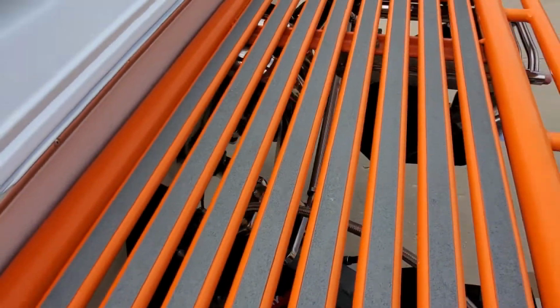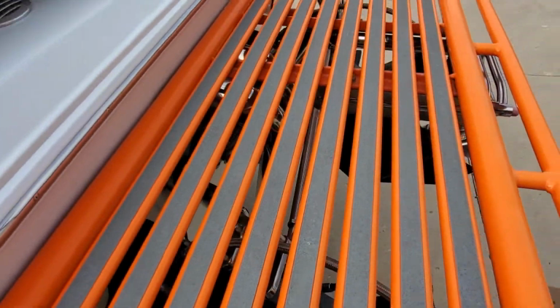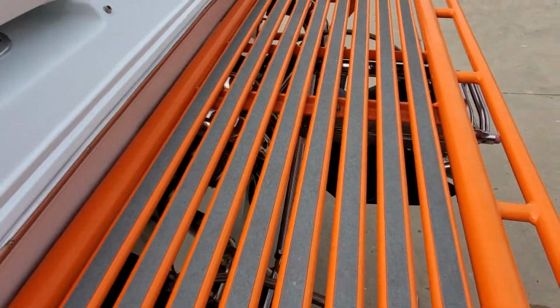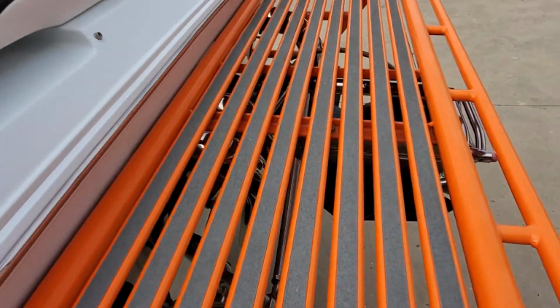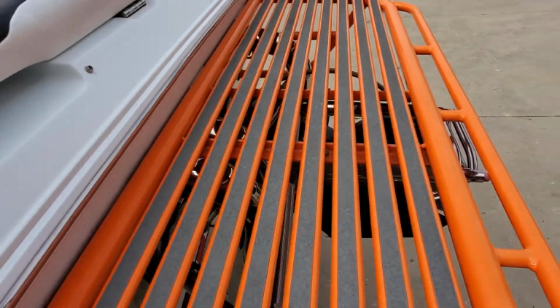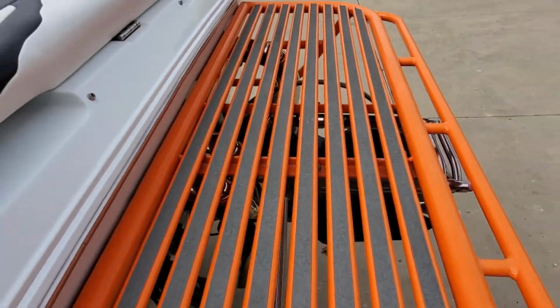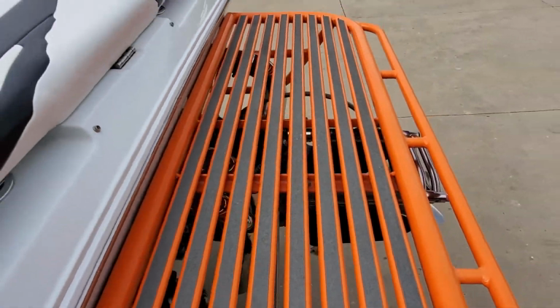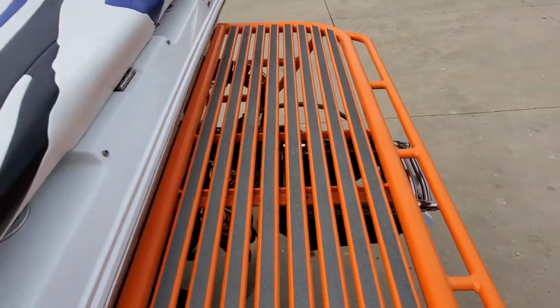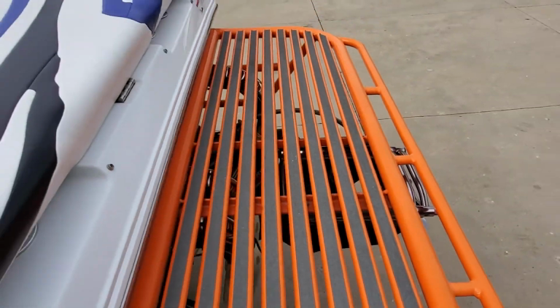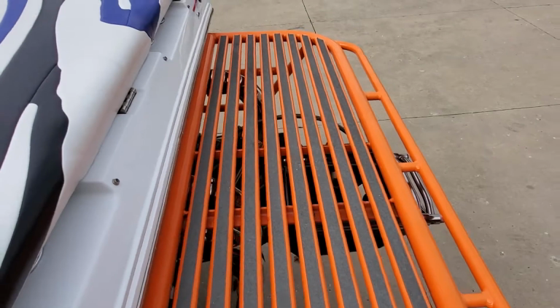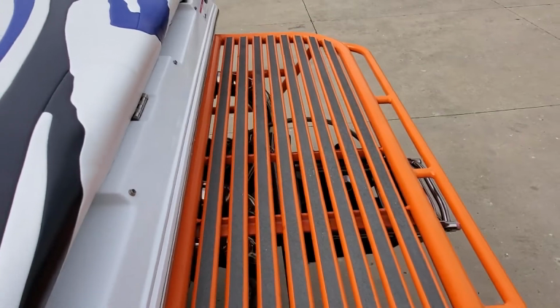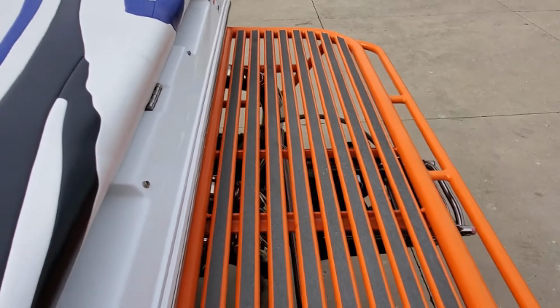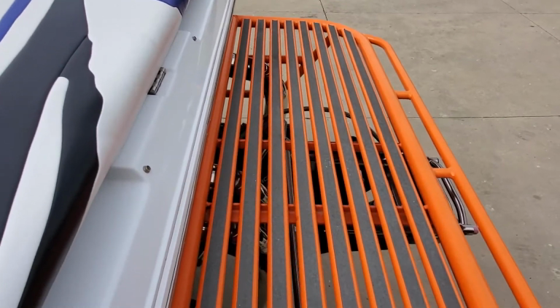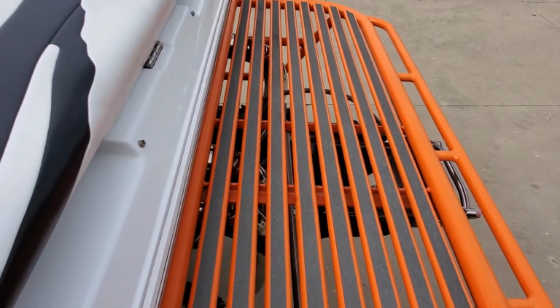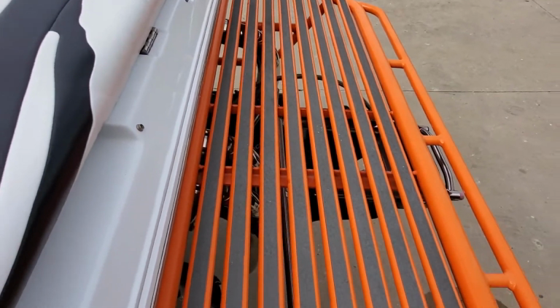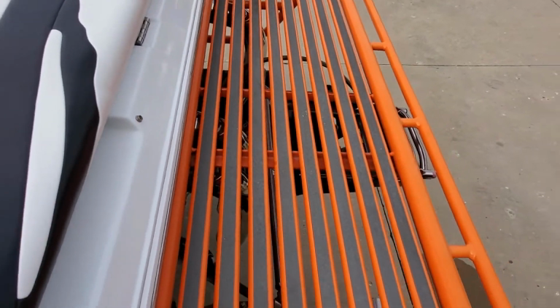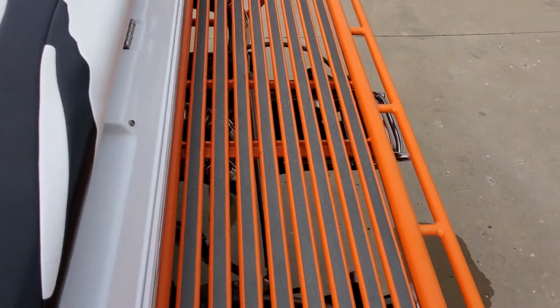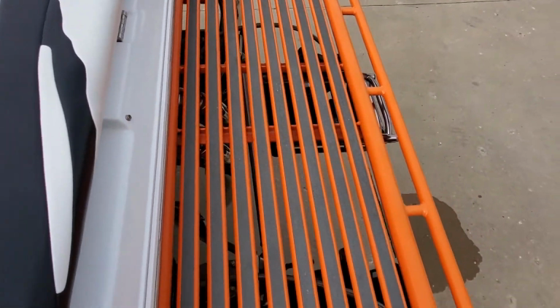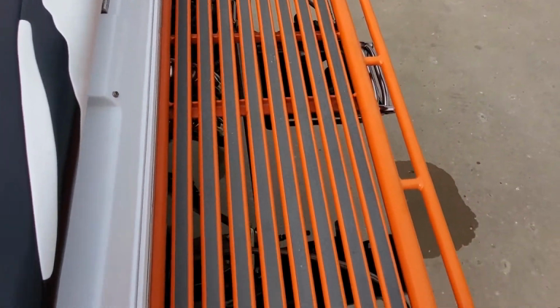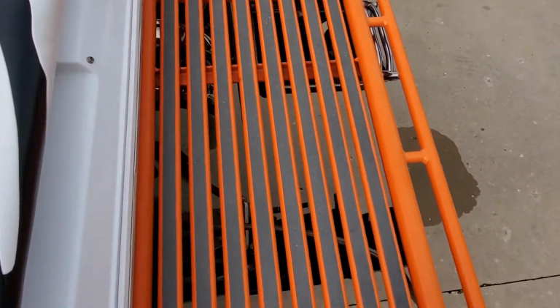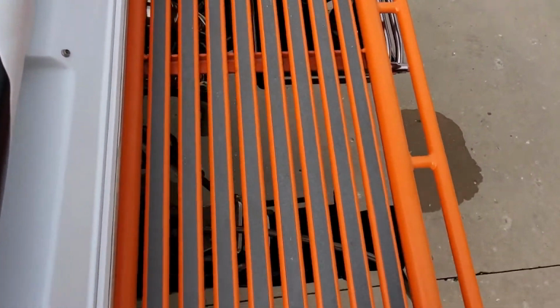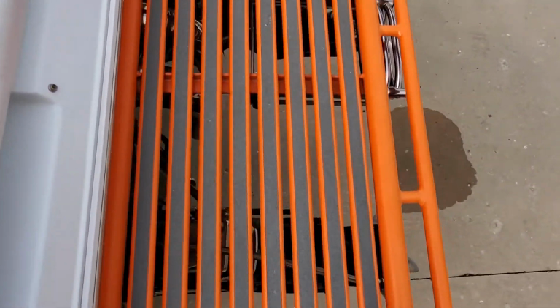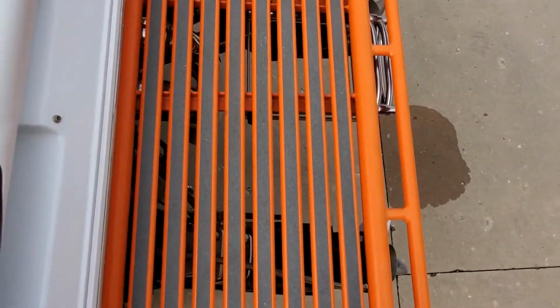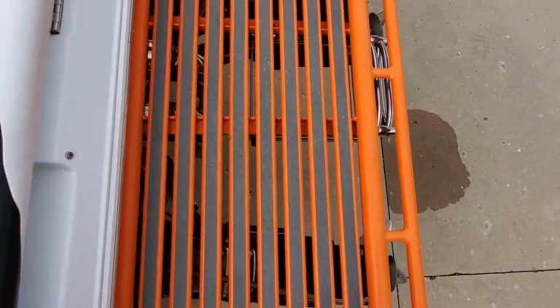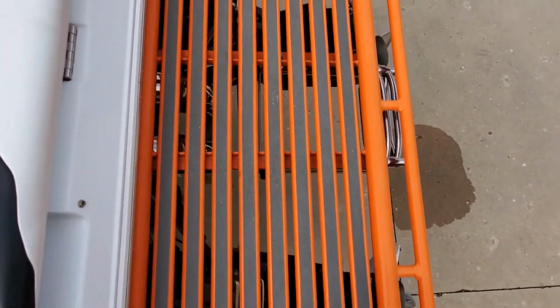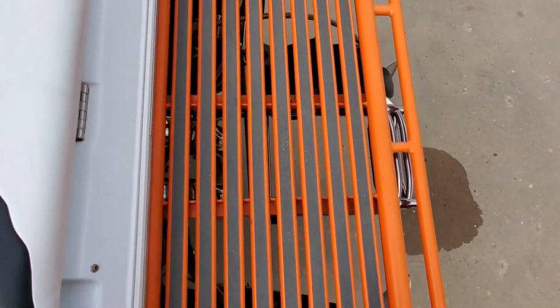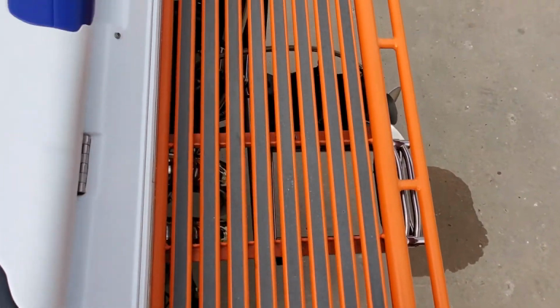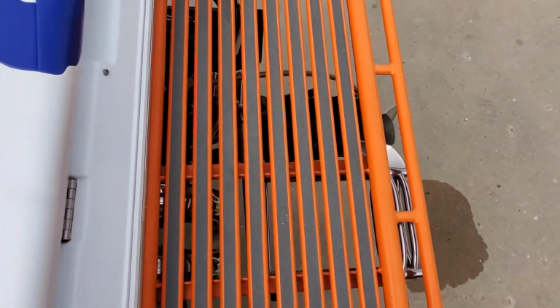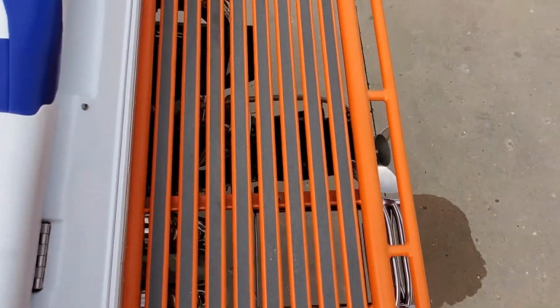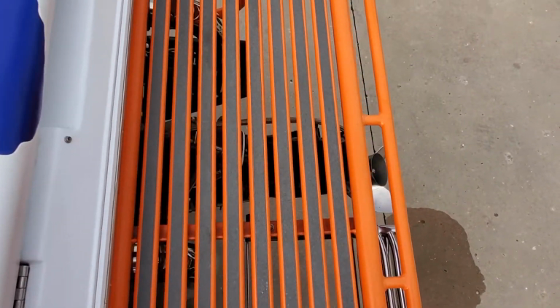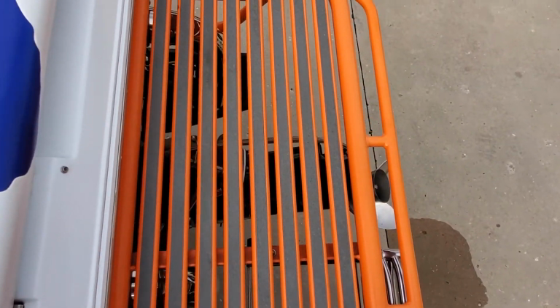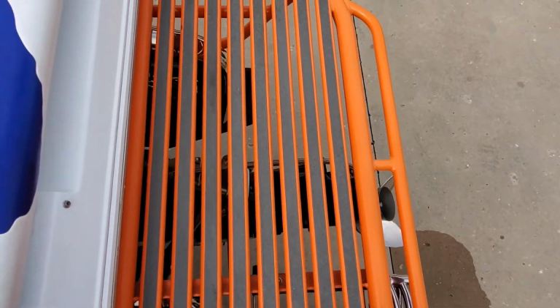The bottom of the boat is super nice. The nose is excellent and blemish-free.